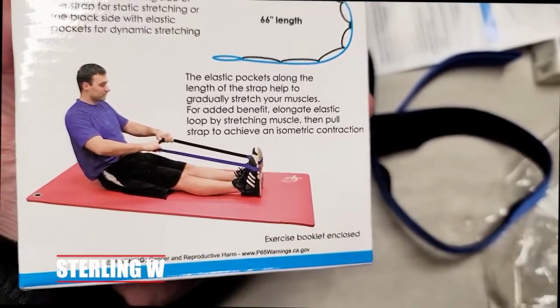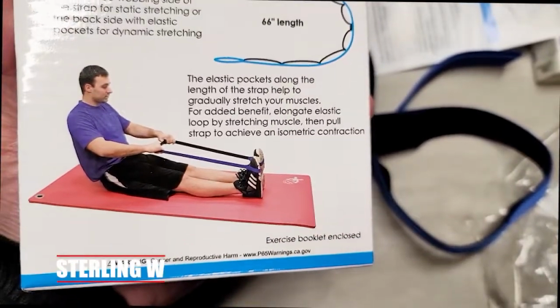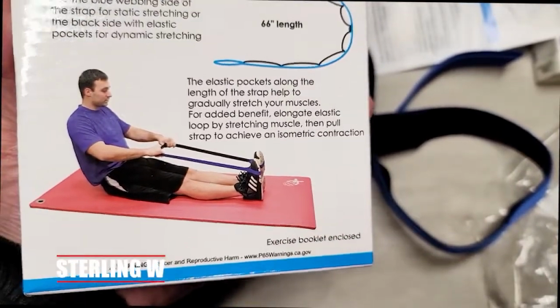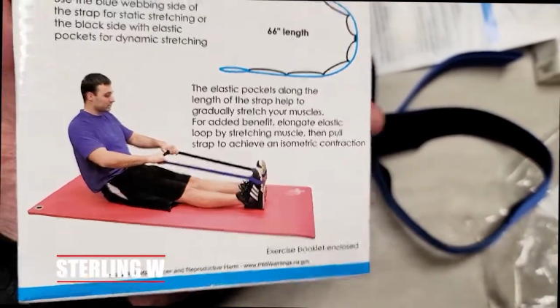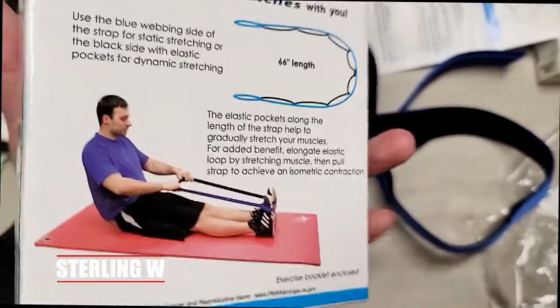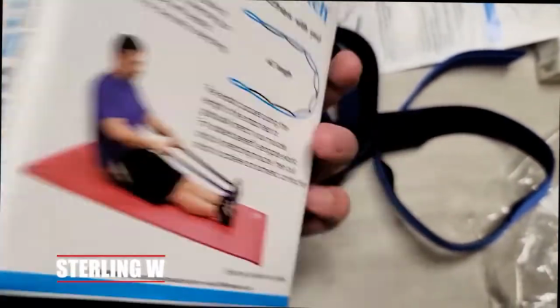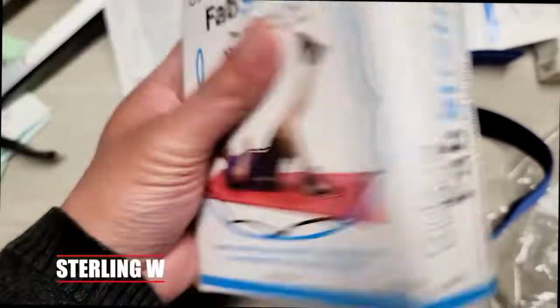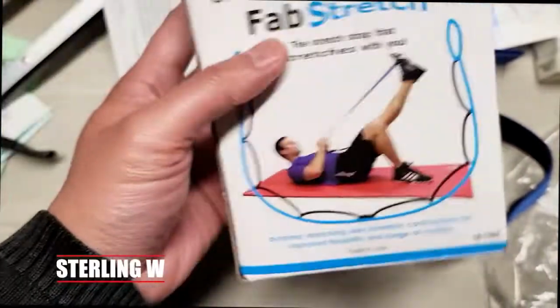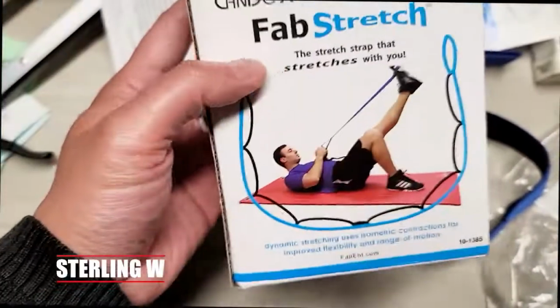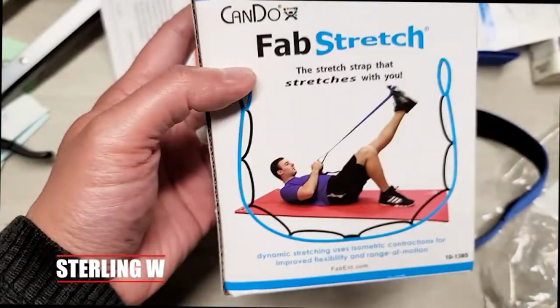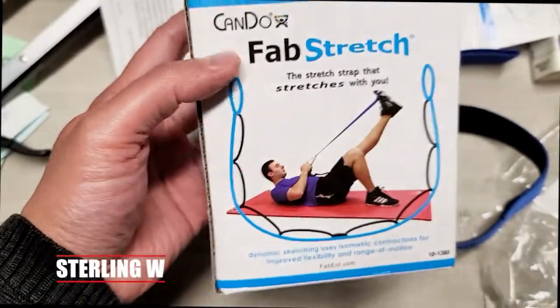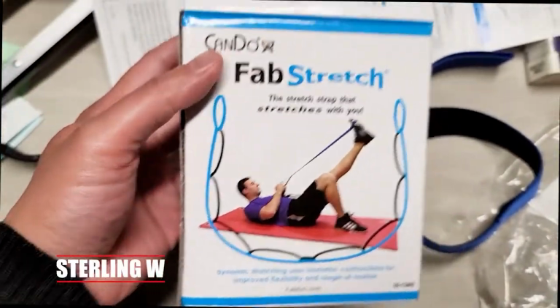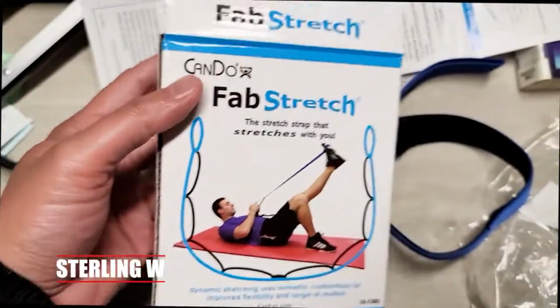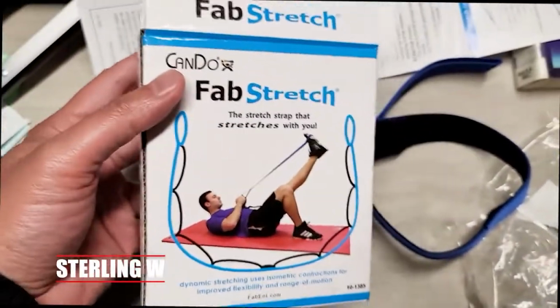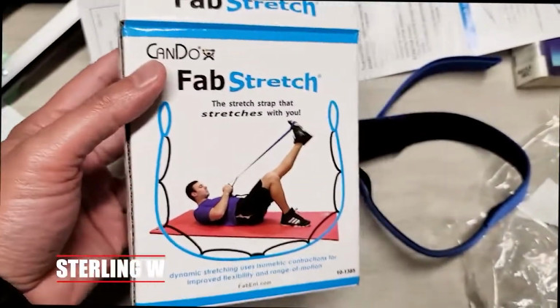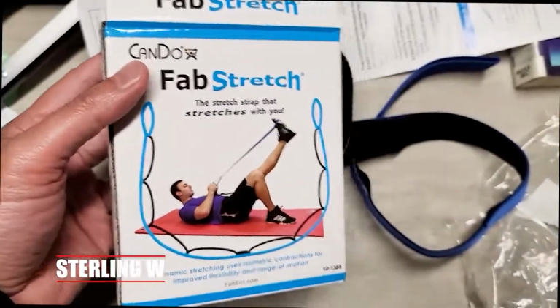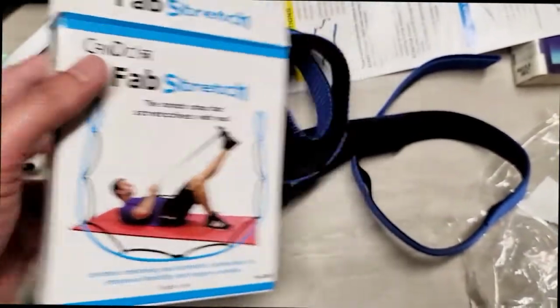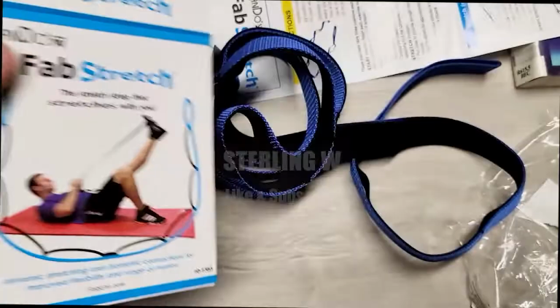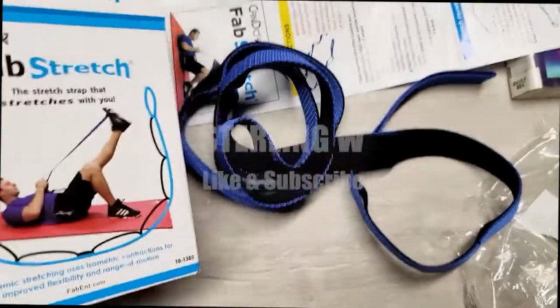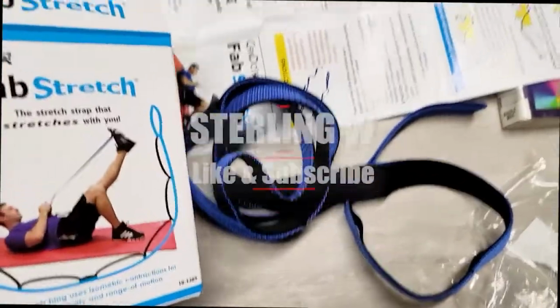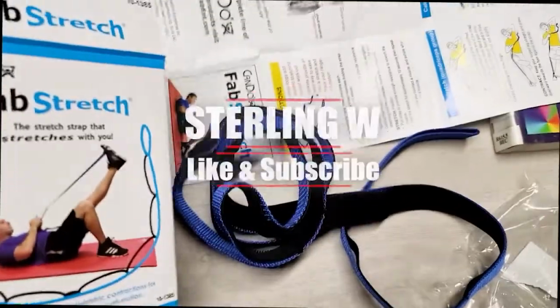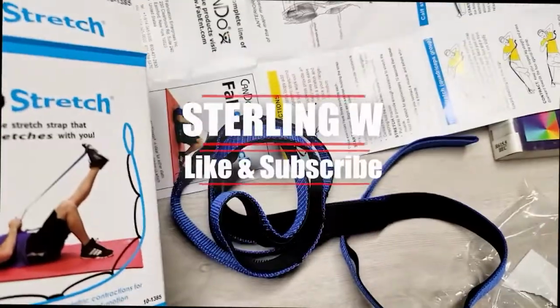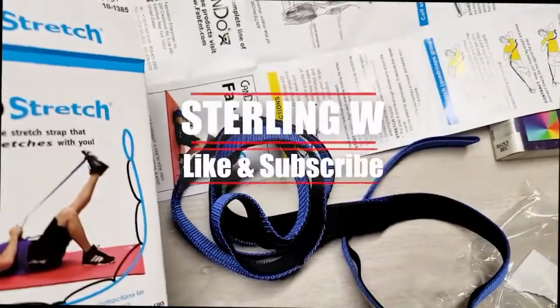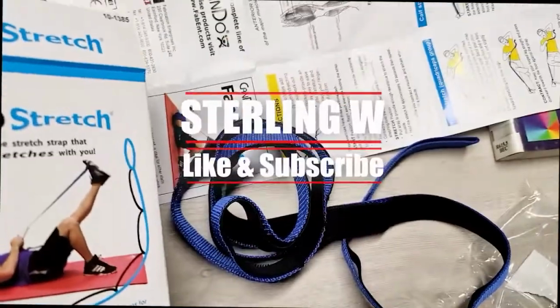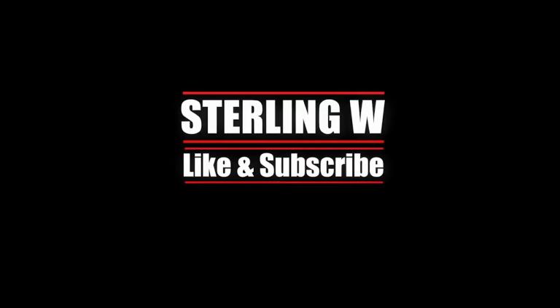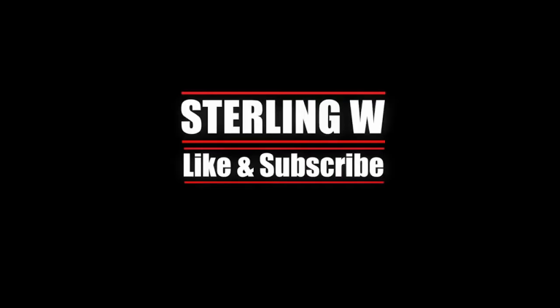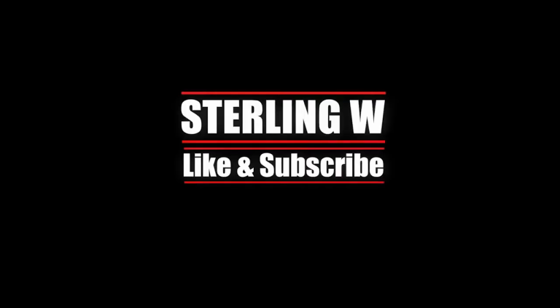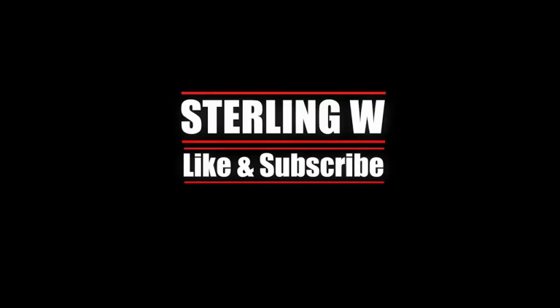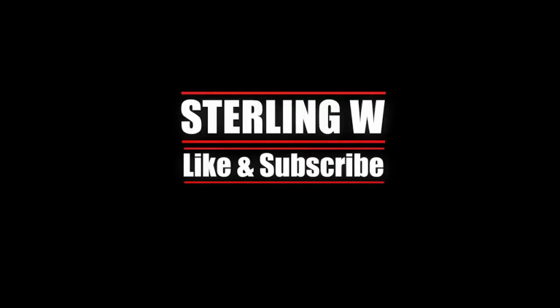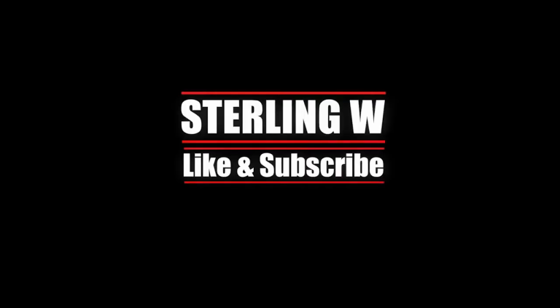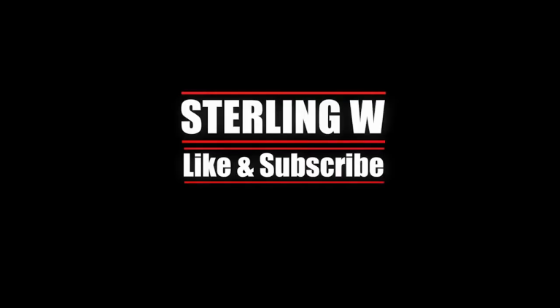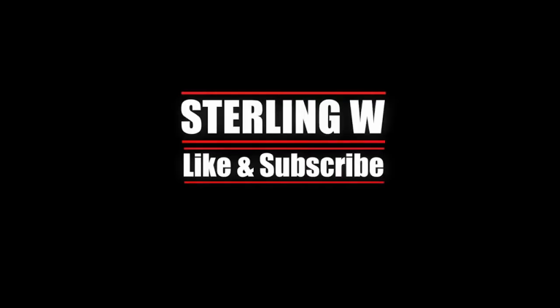Anyways guys, it's StonyW. I hope this quick review was helpful to you and I'll see you next time. Thanks for watching. Bye-bye.